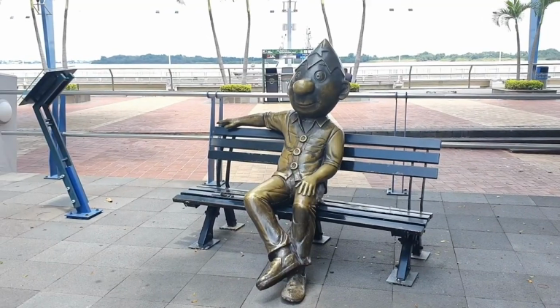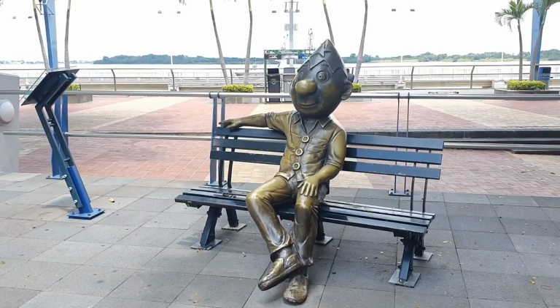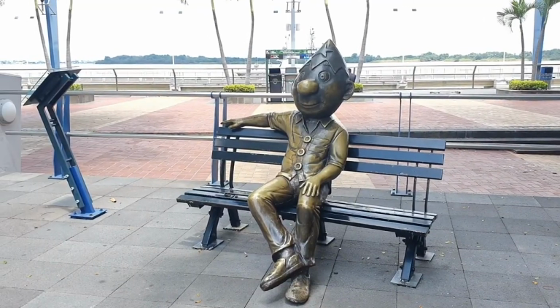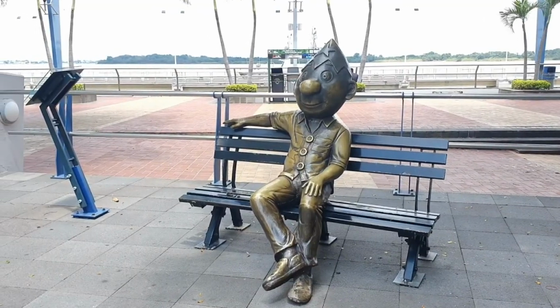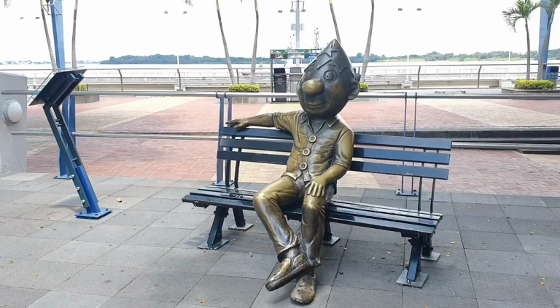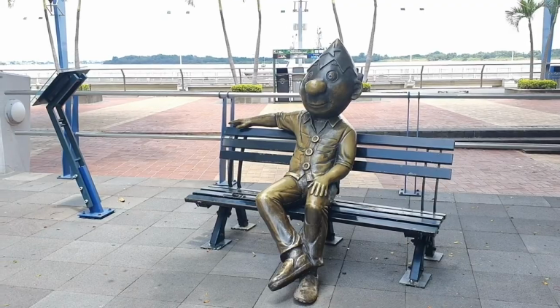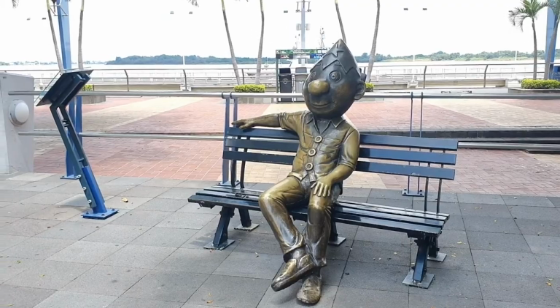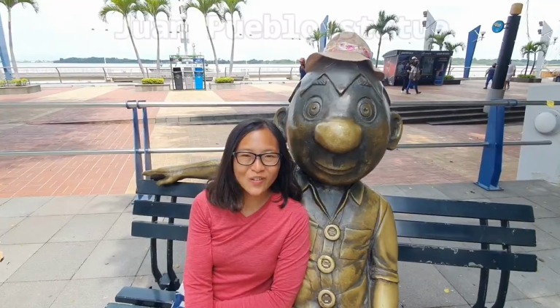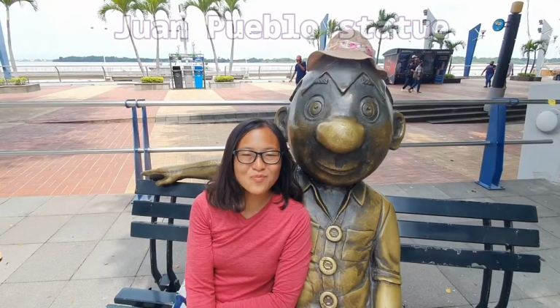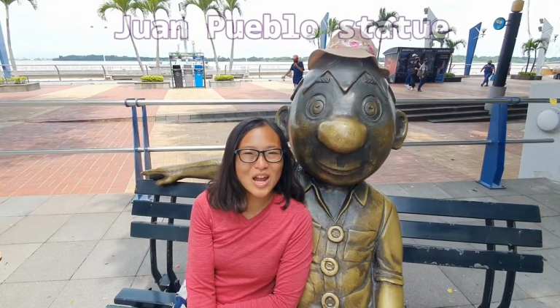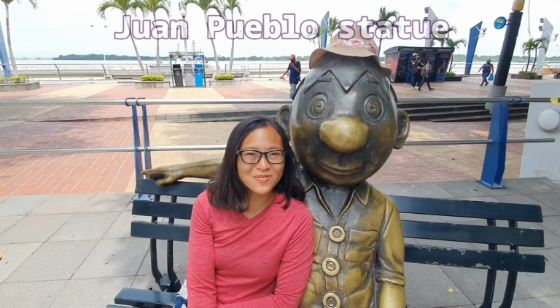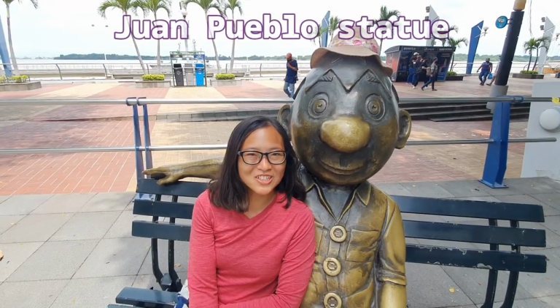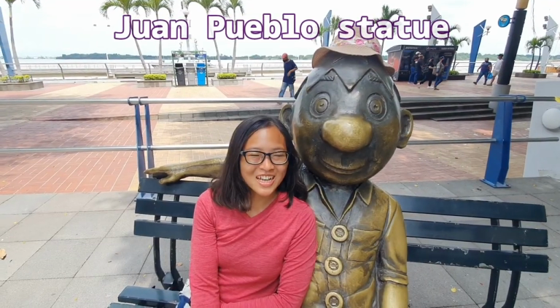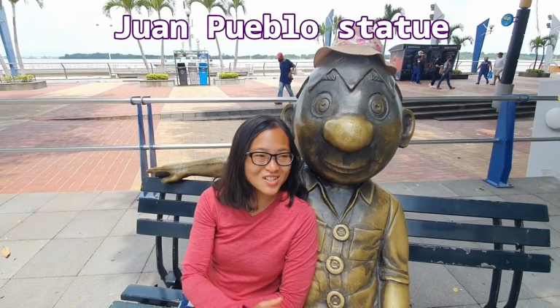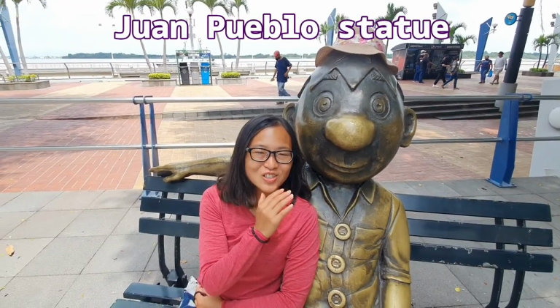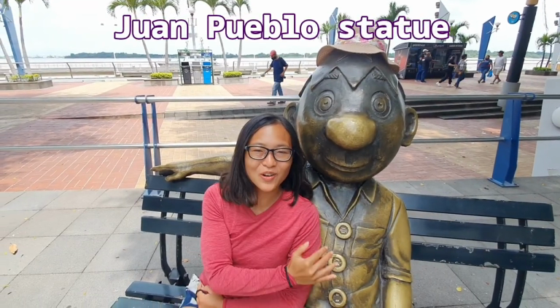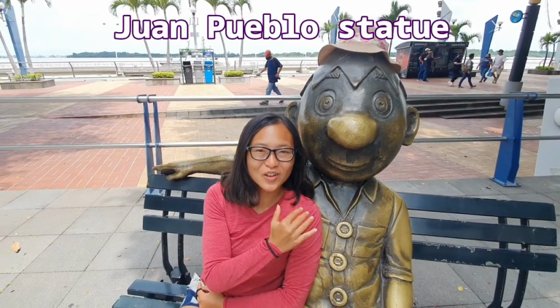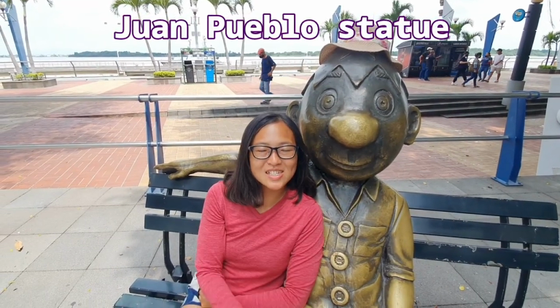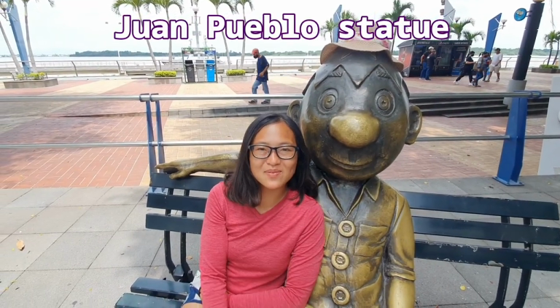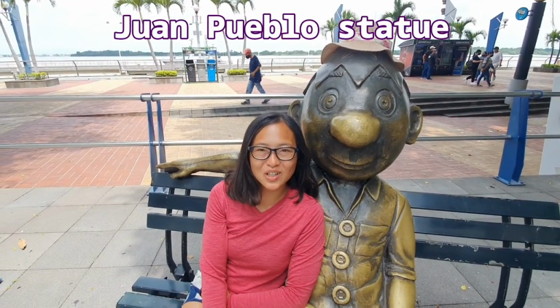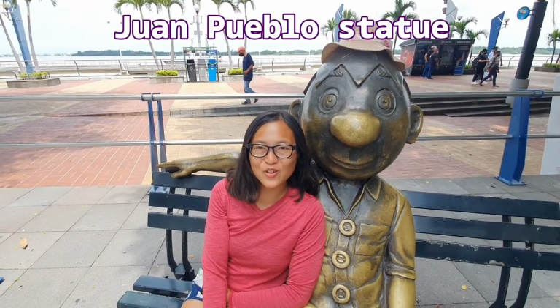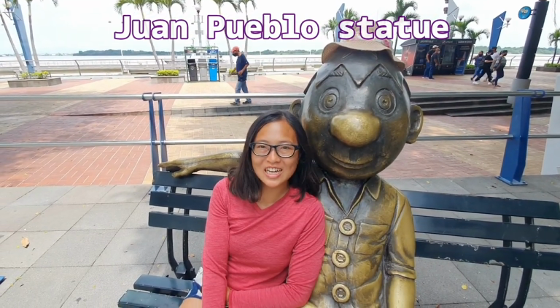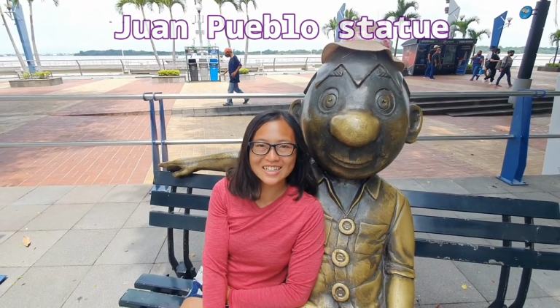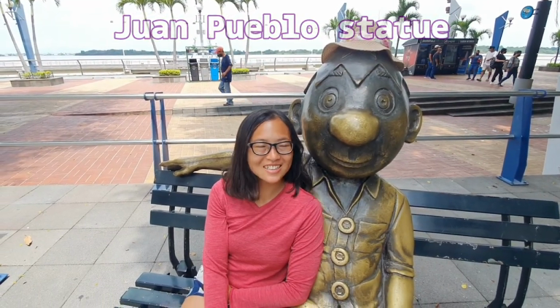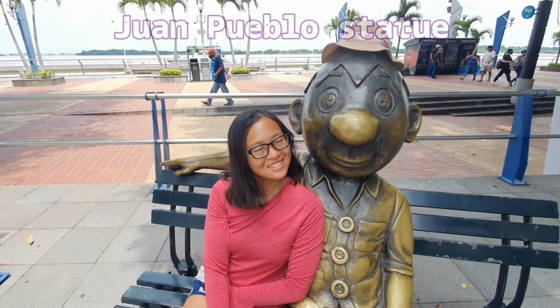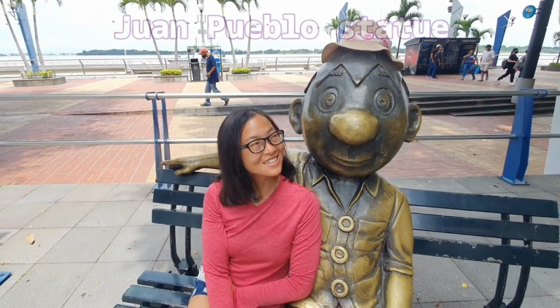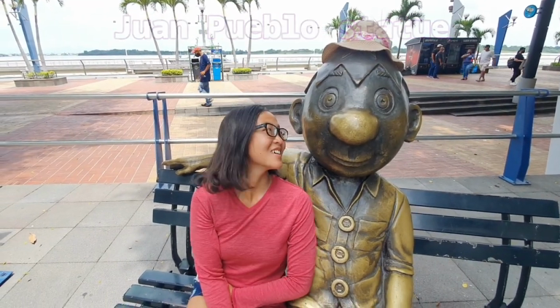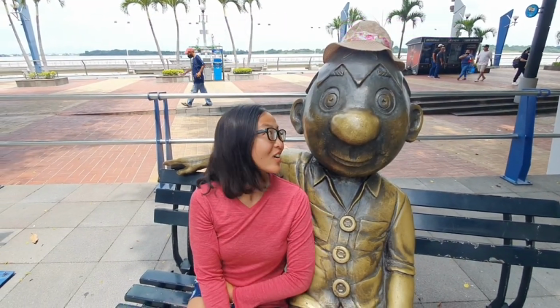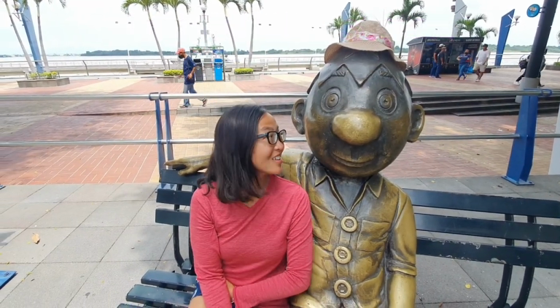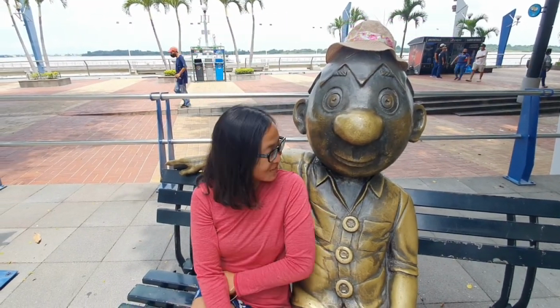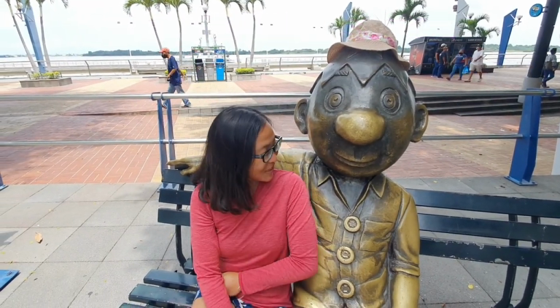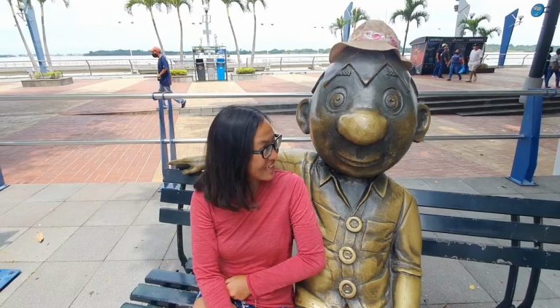Meet my new friend, Juan Pueblo. He's also one of the symbols of Guayaquil.